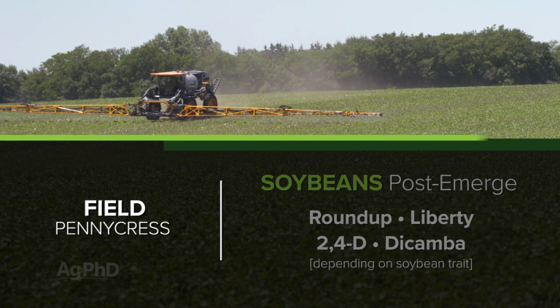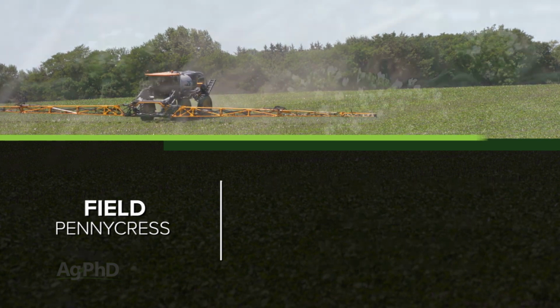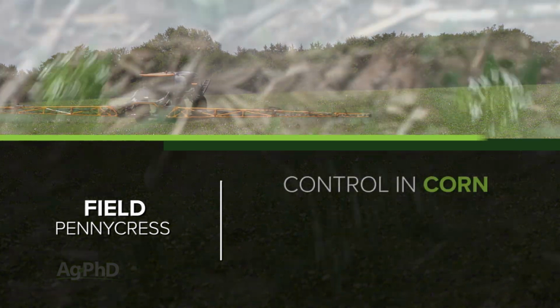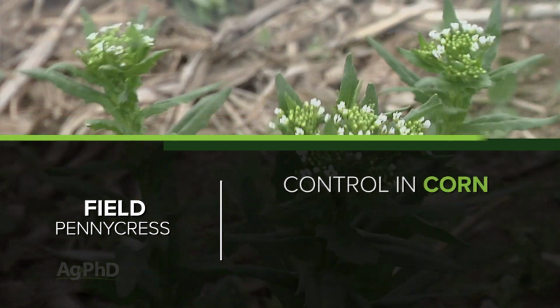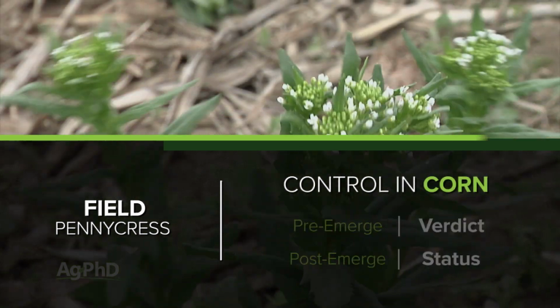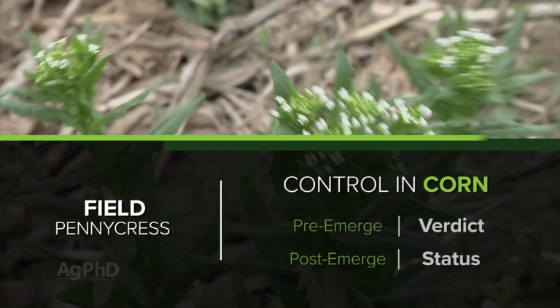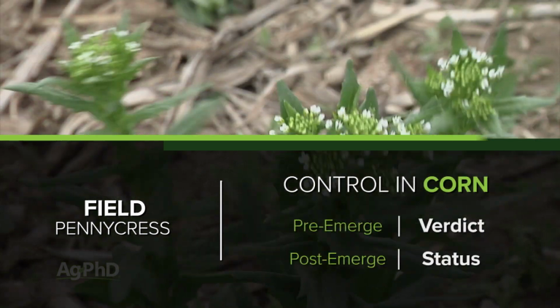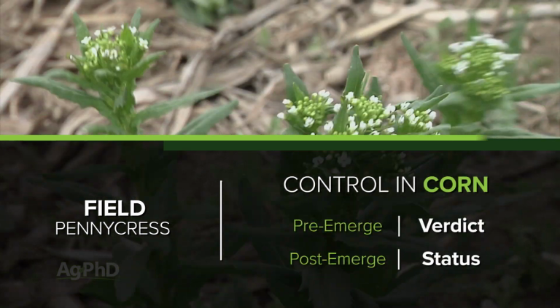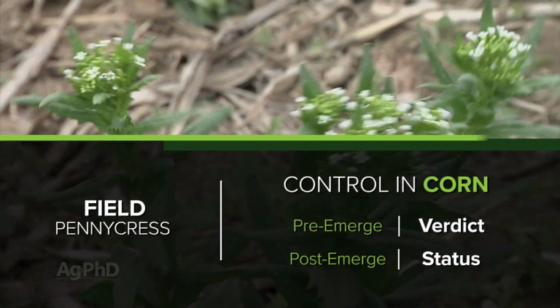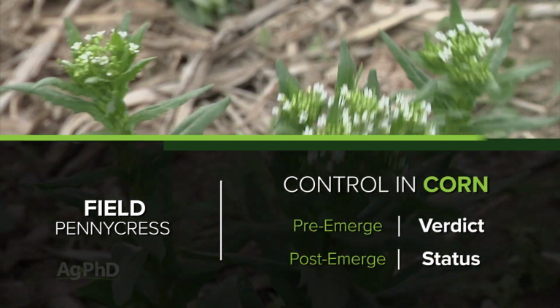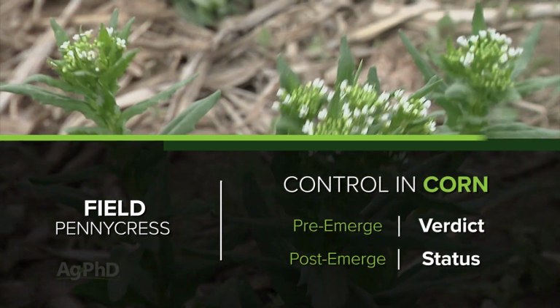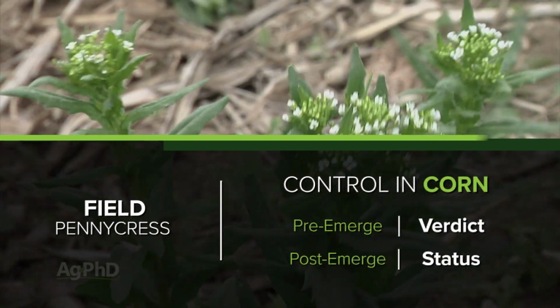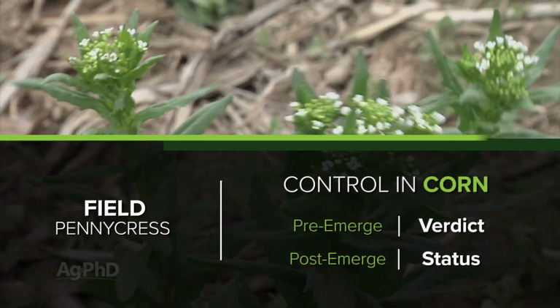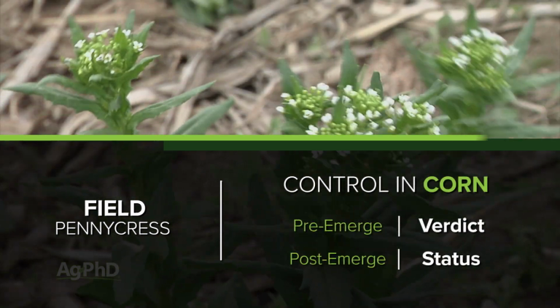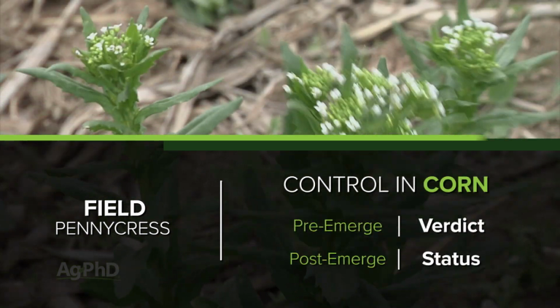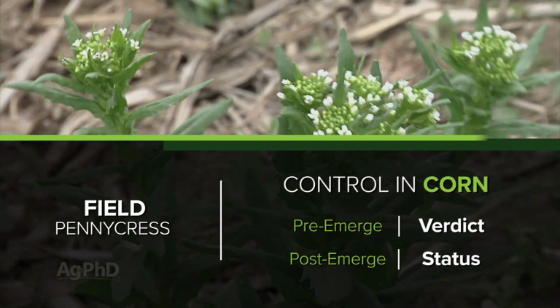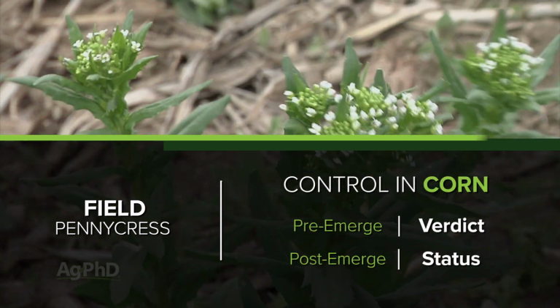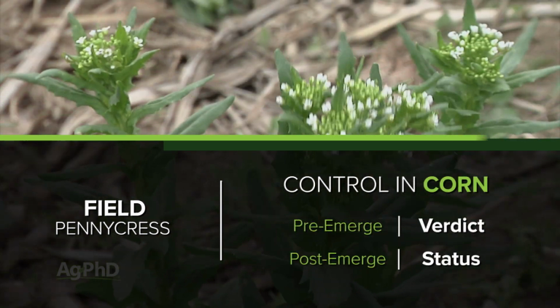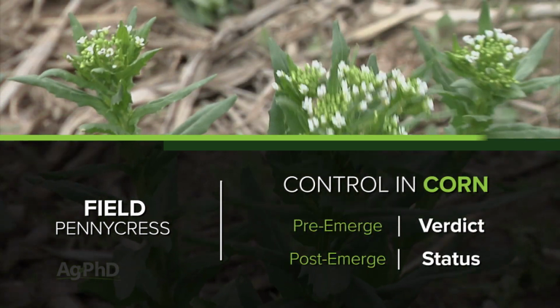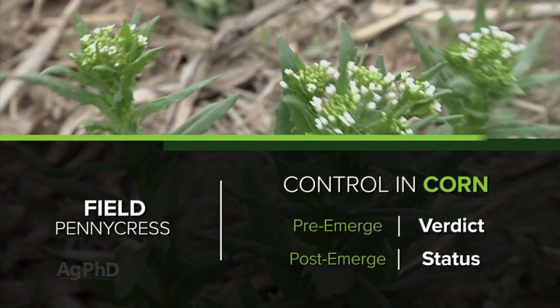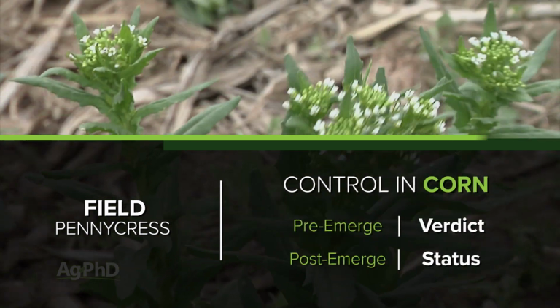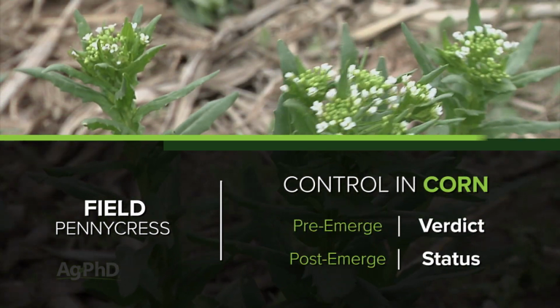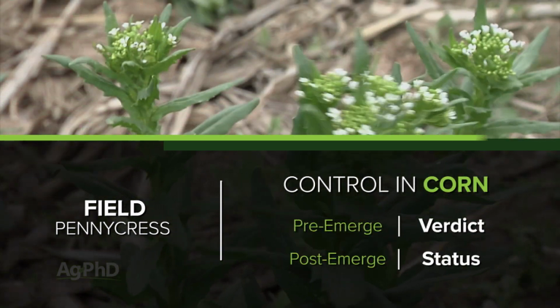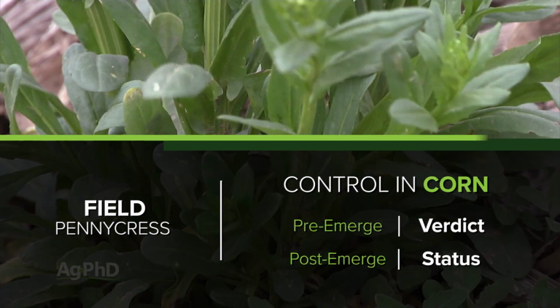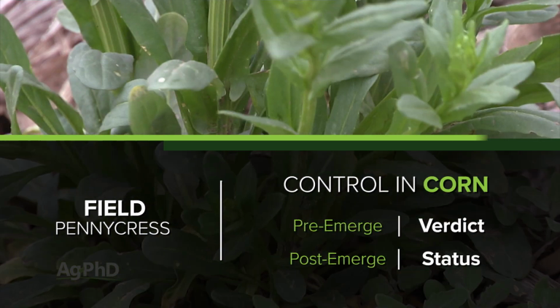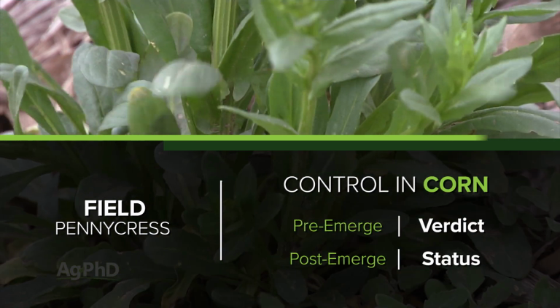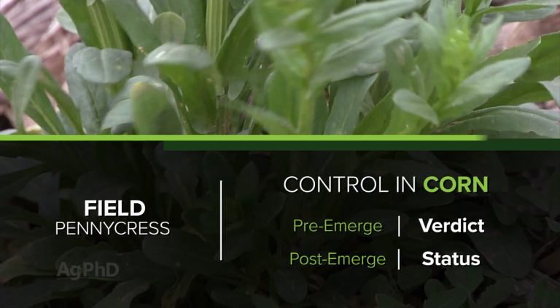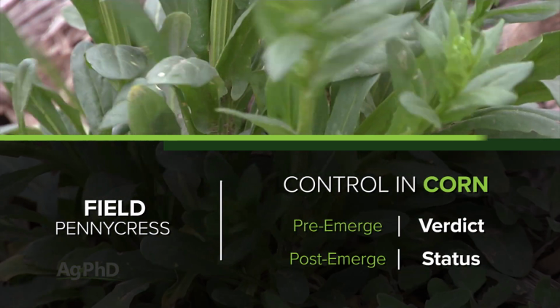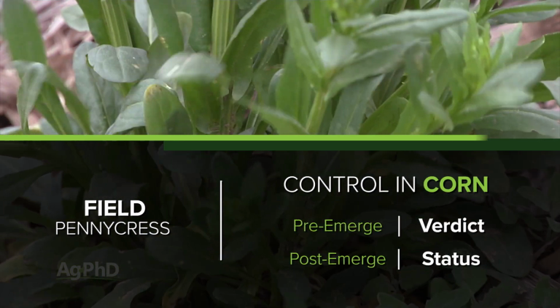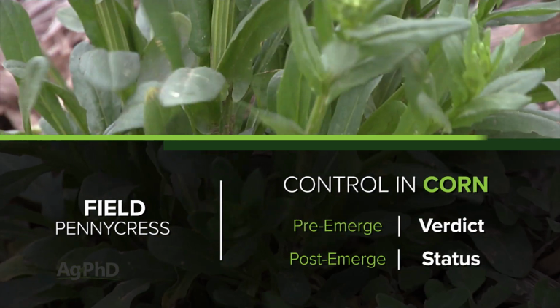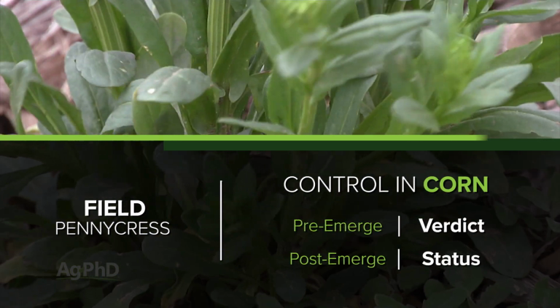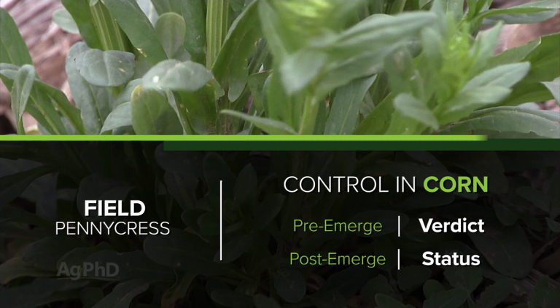How about corn? In corn, that's easy as well. I like Verdict down and then coming back in-crop with Status.